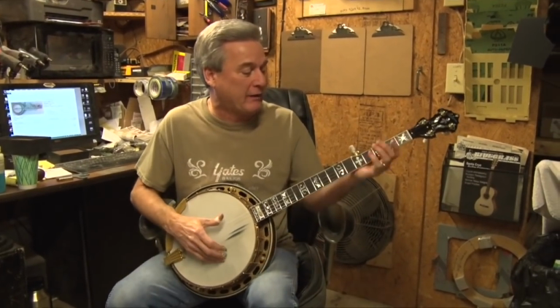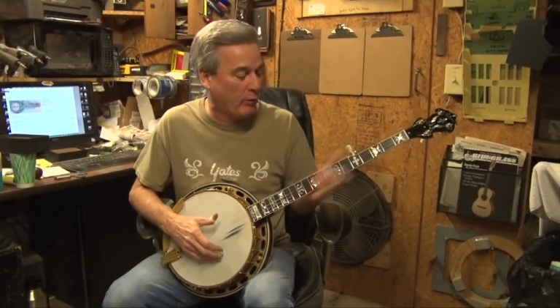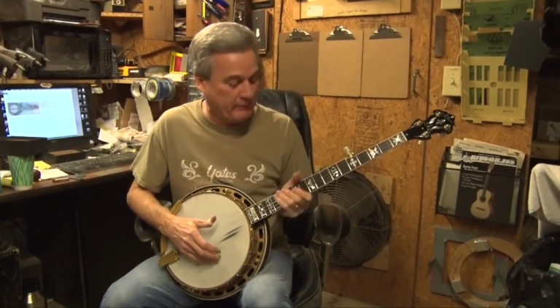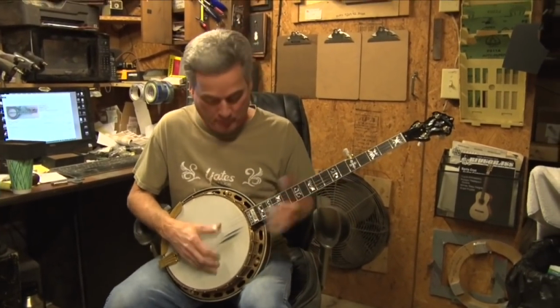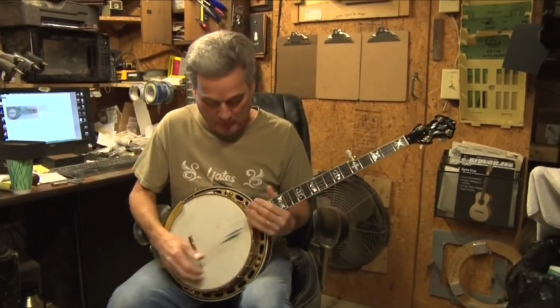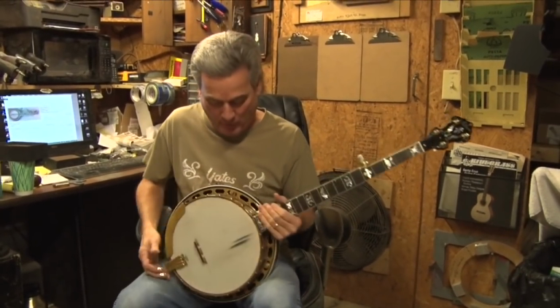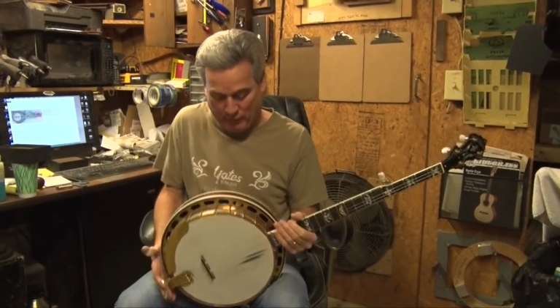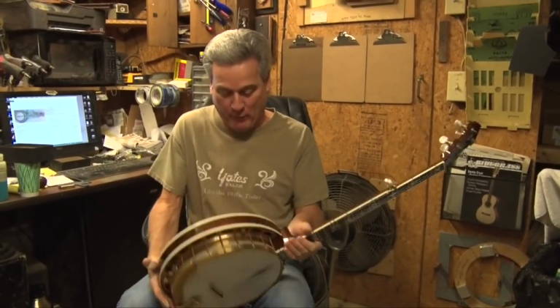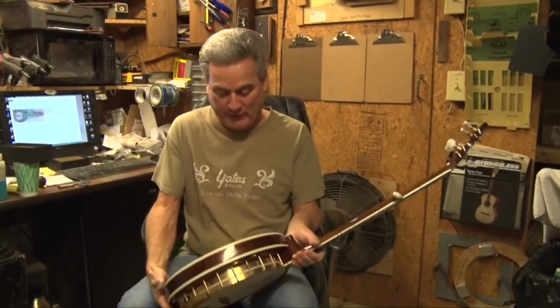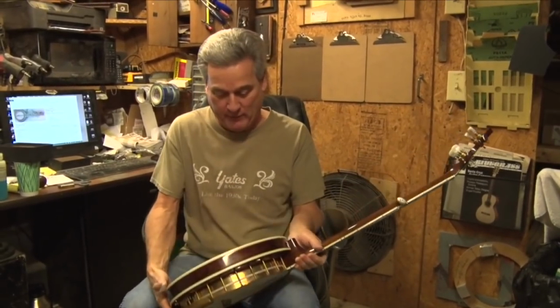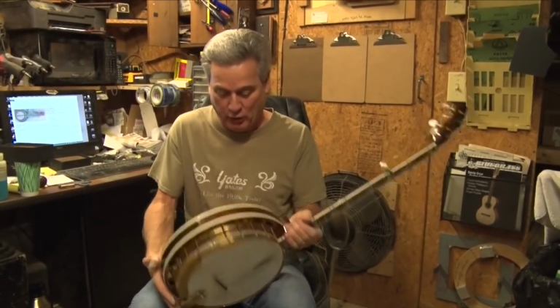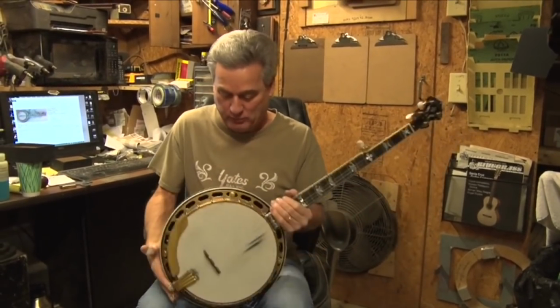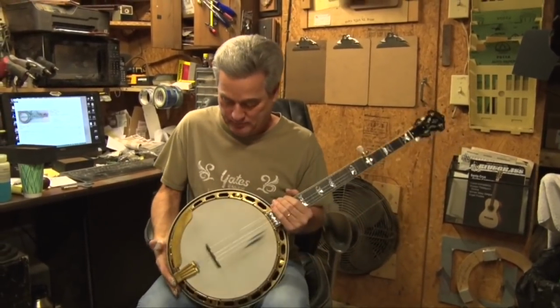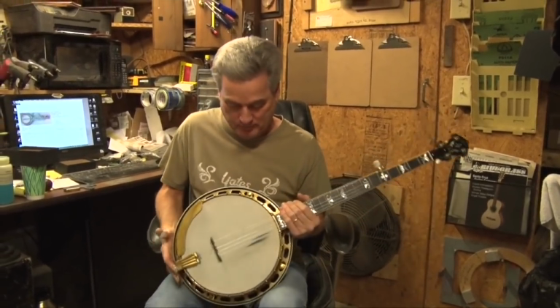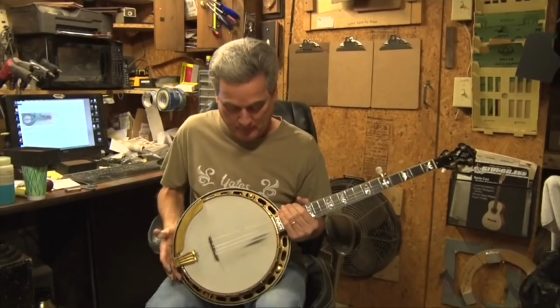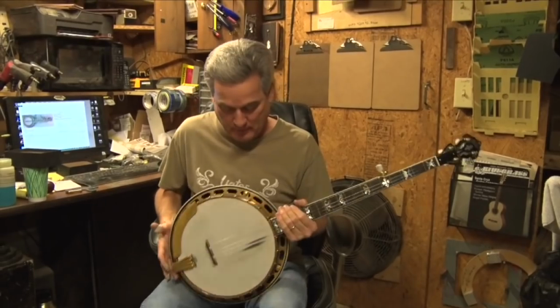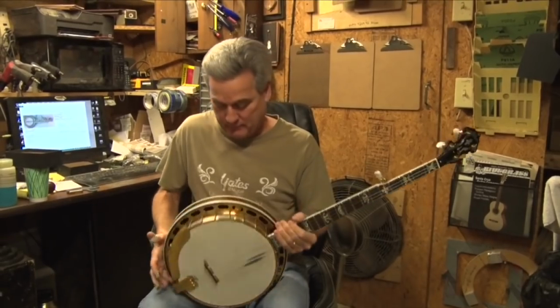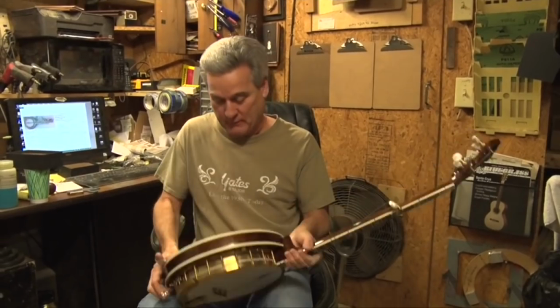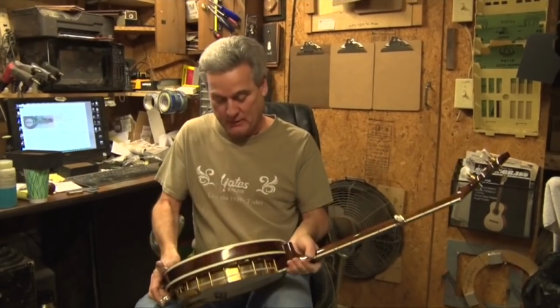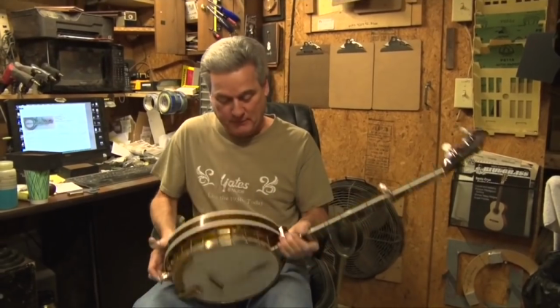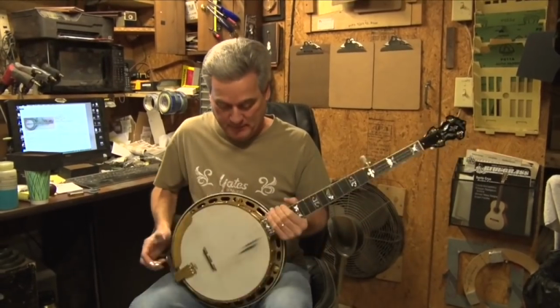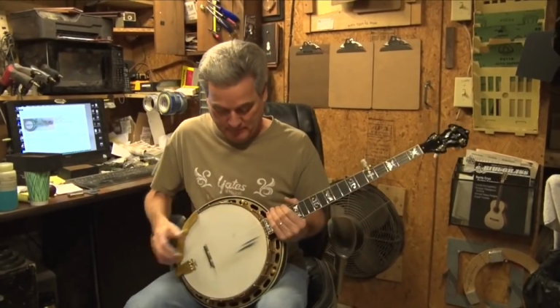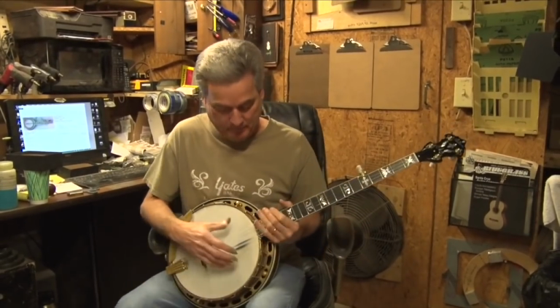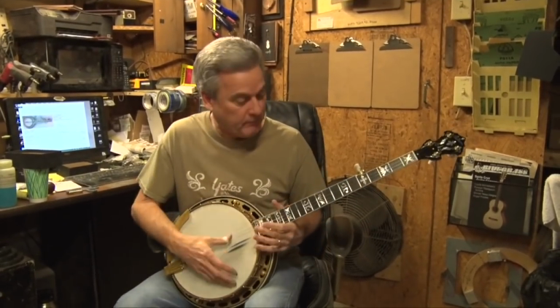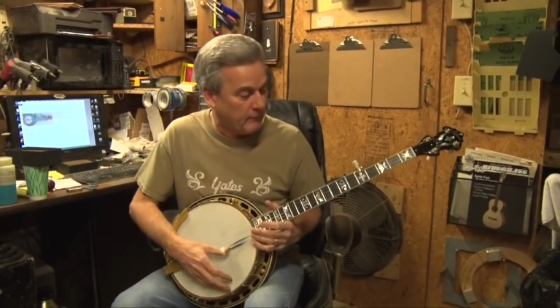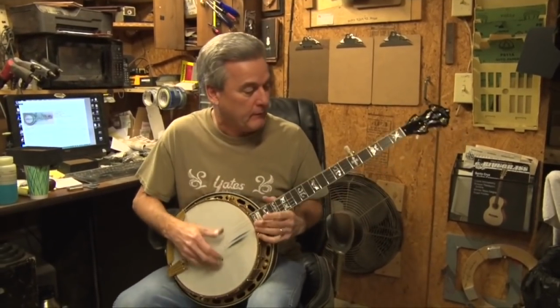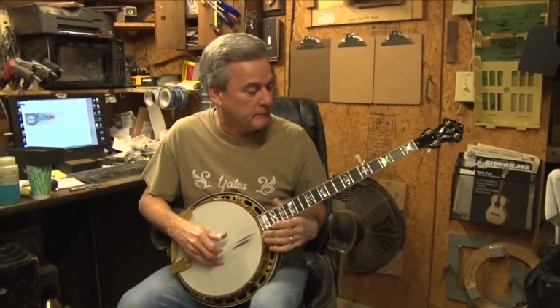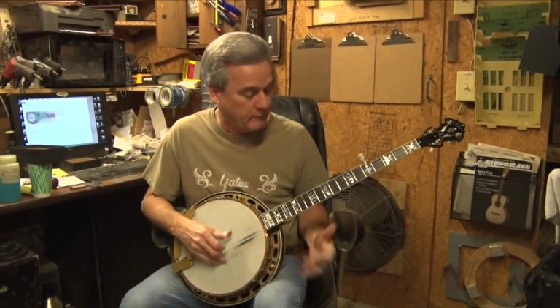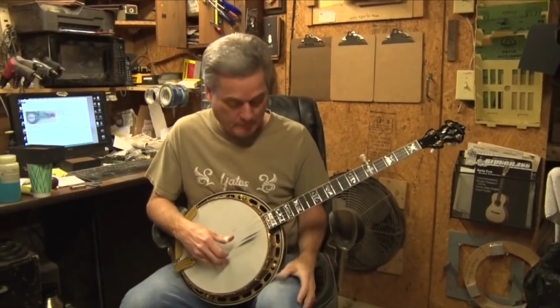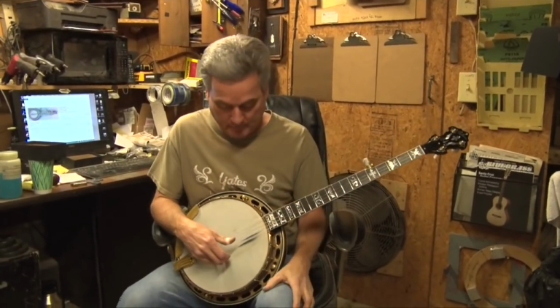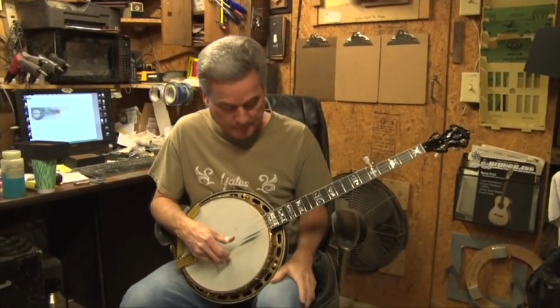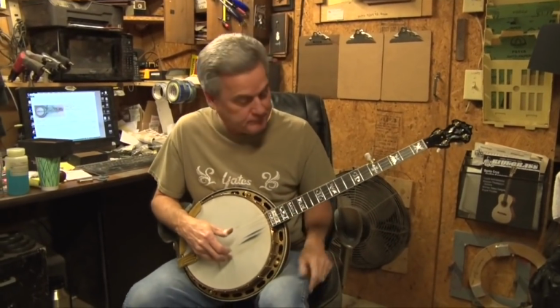I like the way everything went together. Yeah, we just put it together five minutes ago so it is not settled in yet. It'll be better tomorrow.